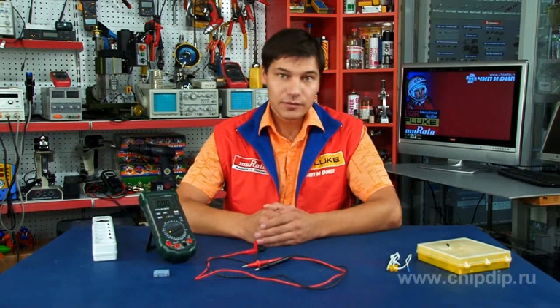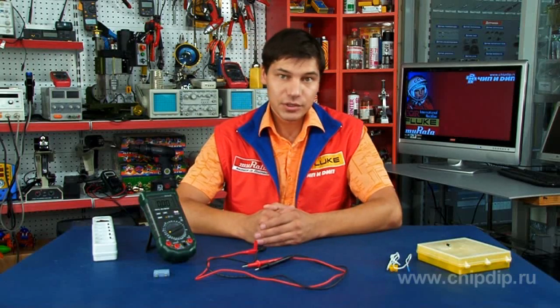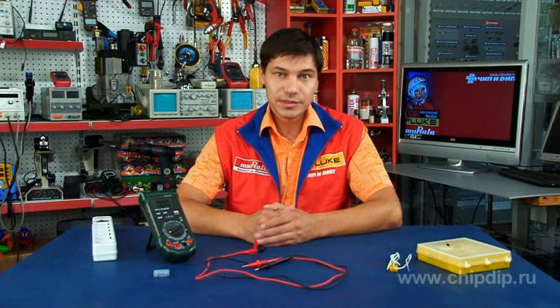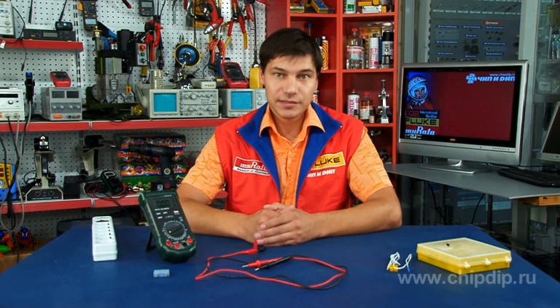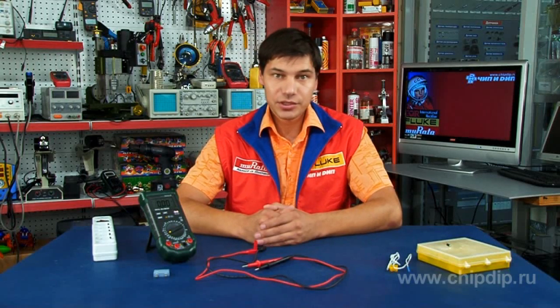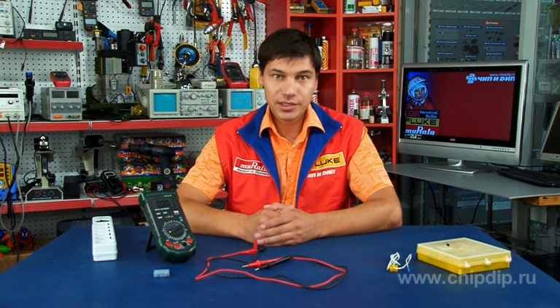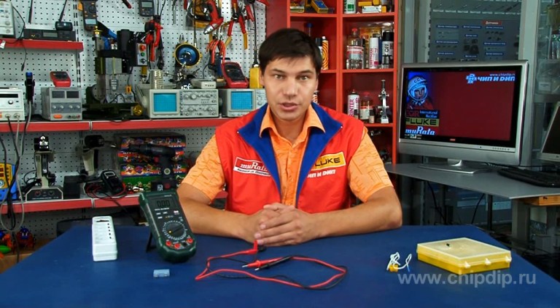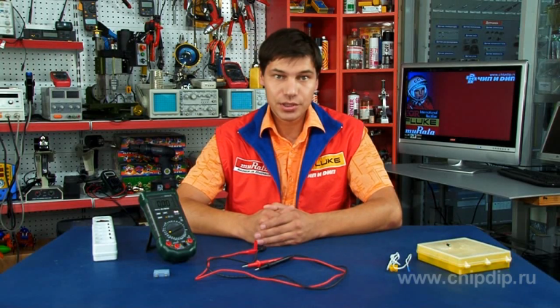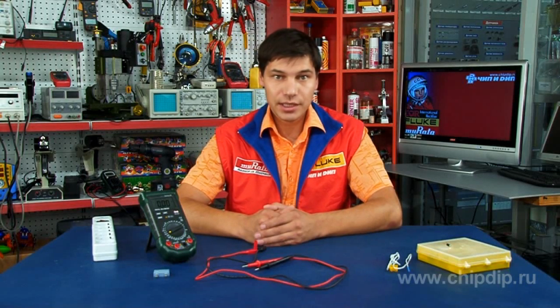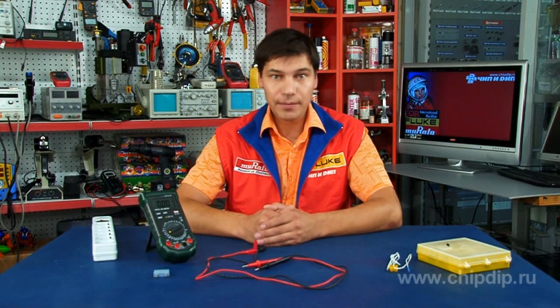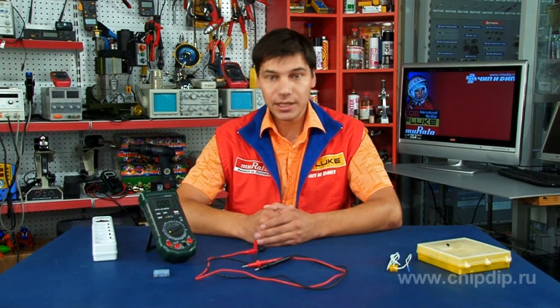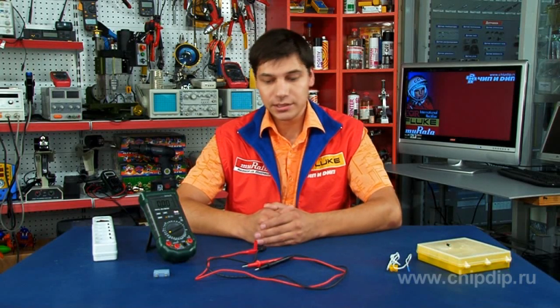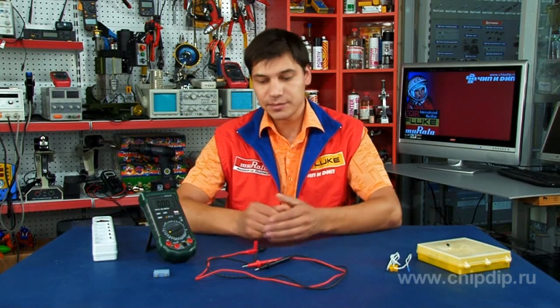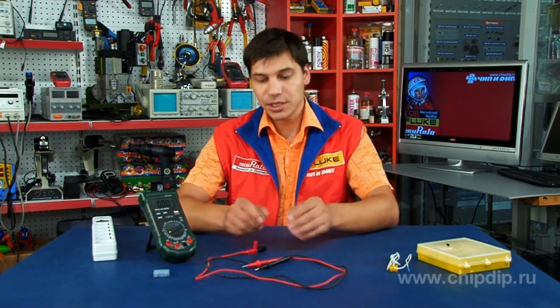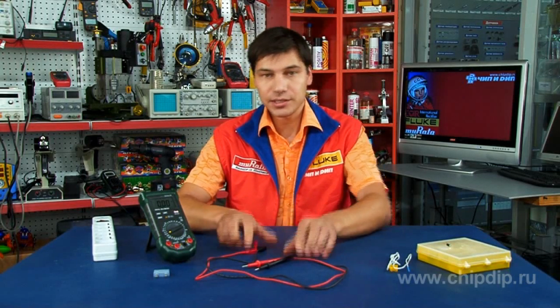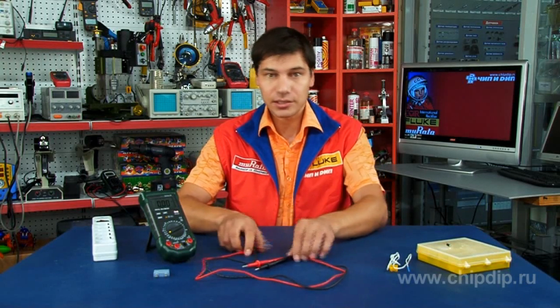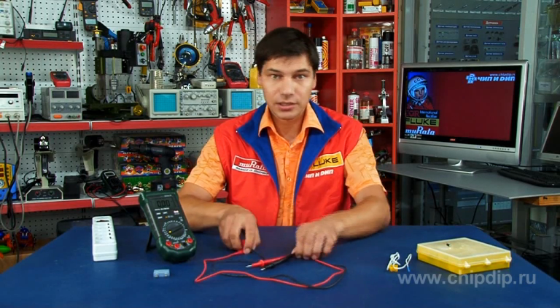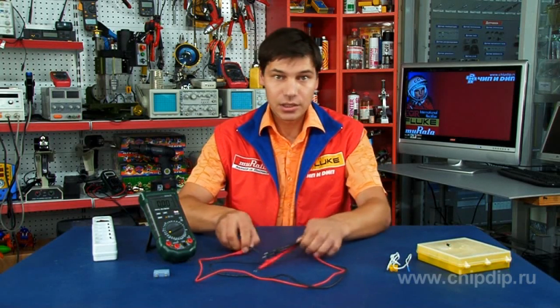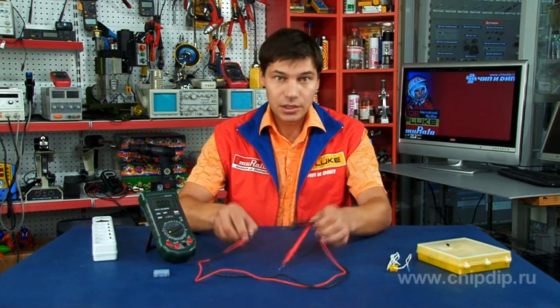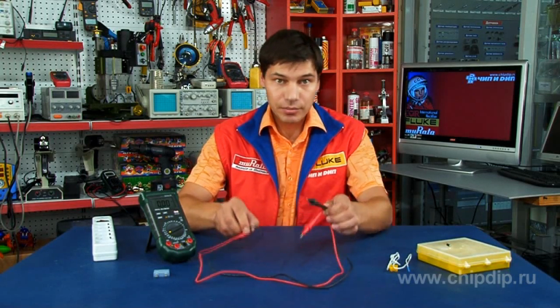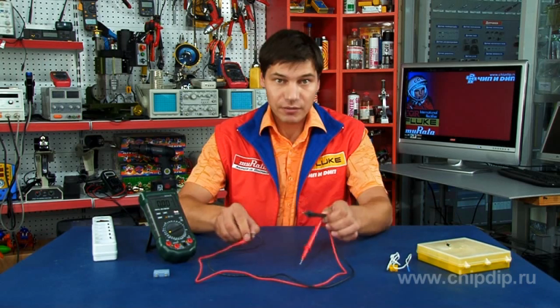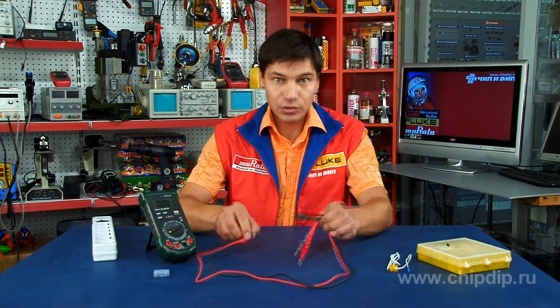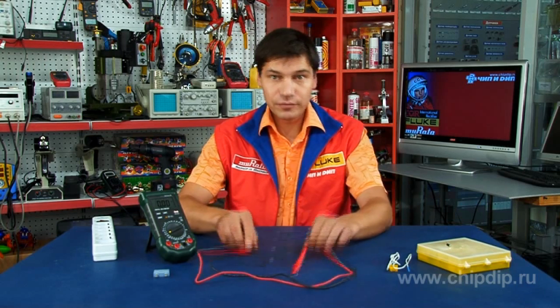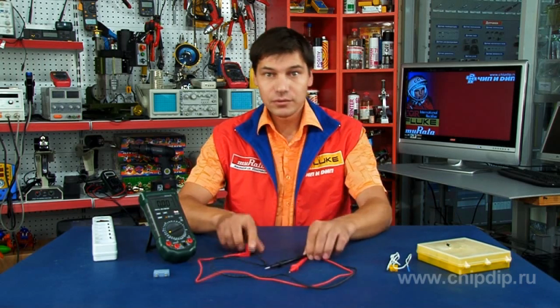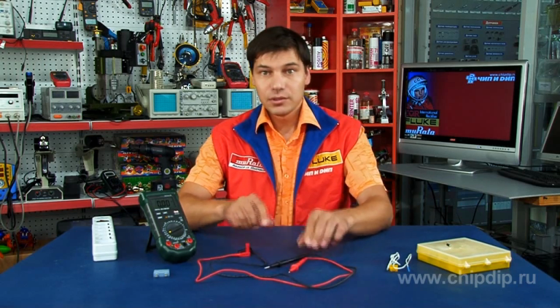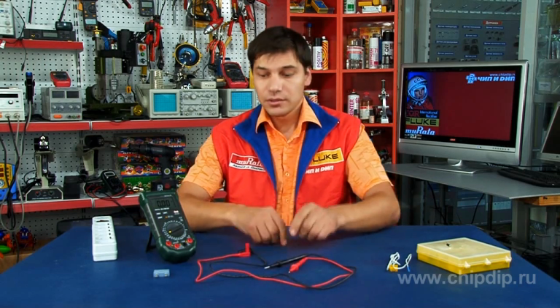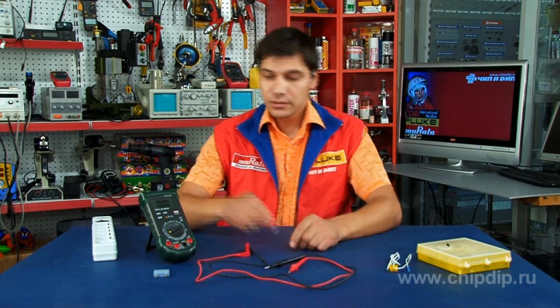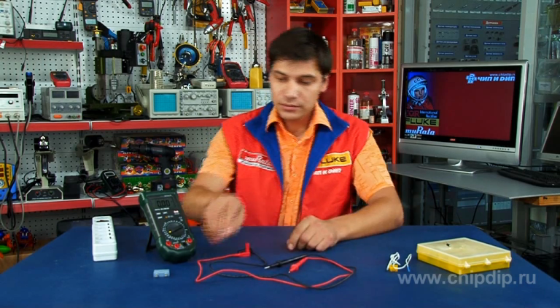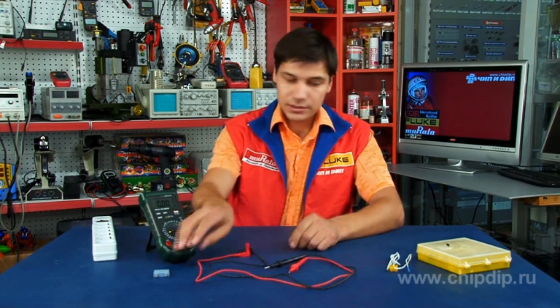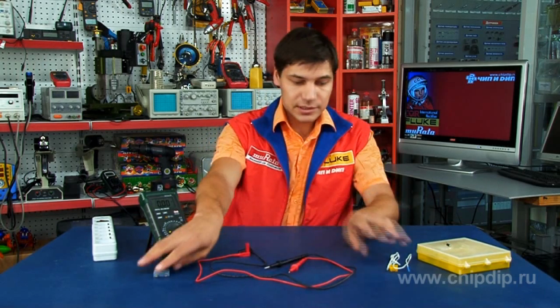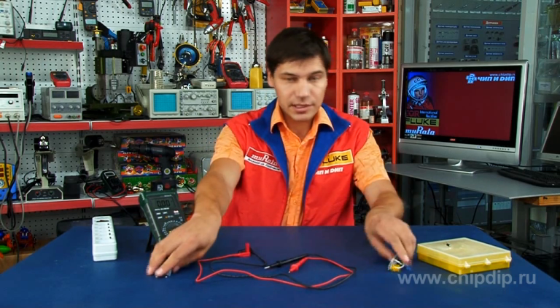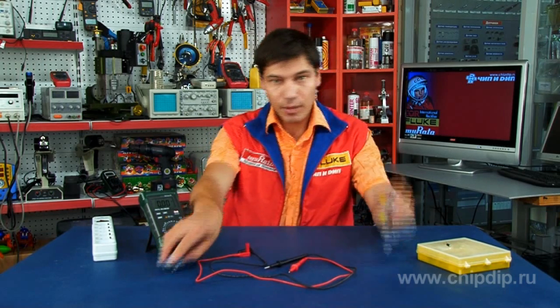The package includes the multimeter MS8264 itself, a set of measuring wires, a thermocouple, and an adapter.